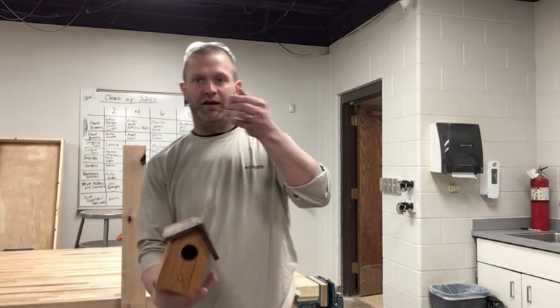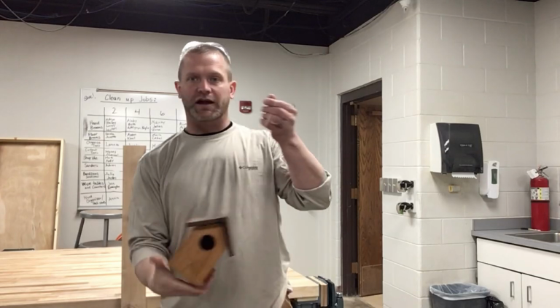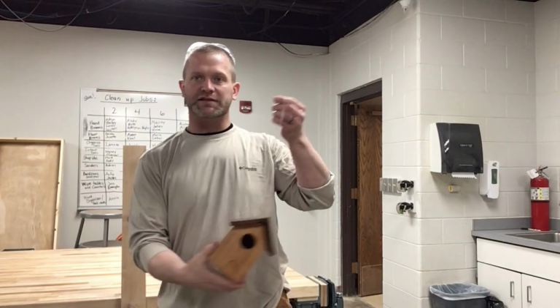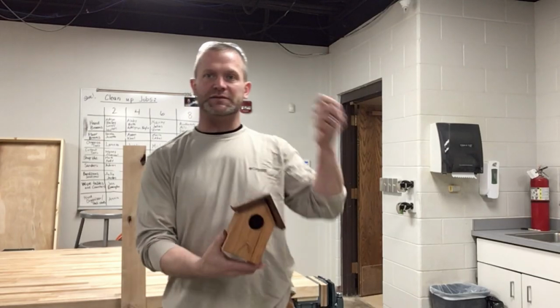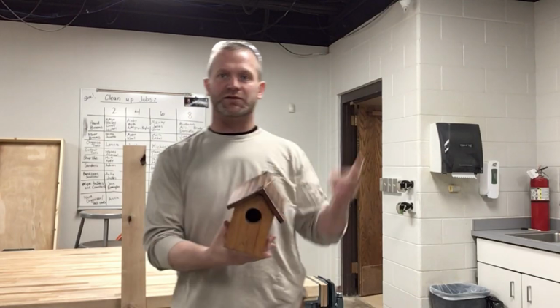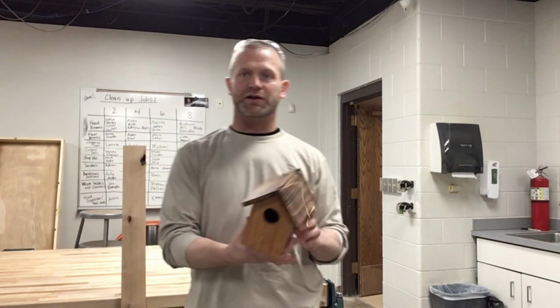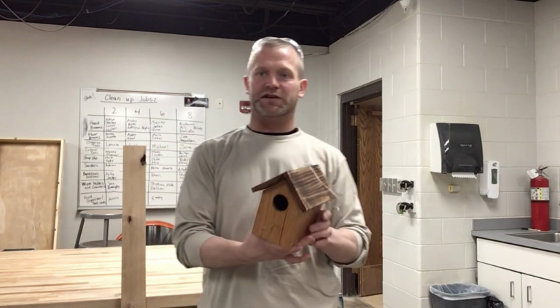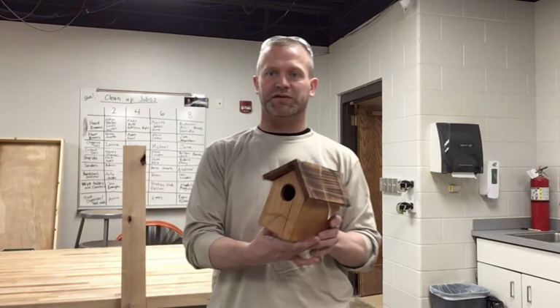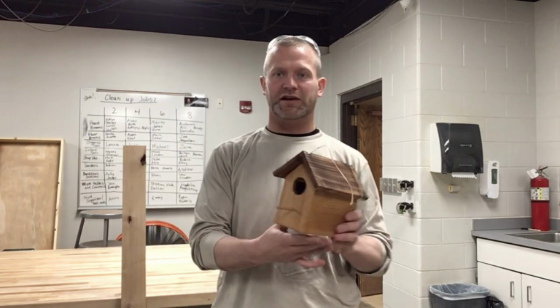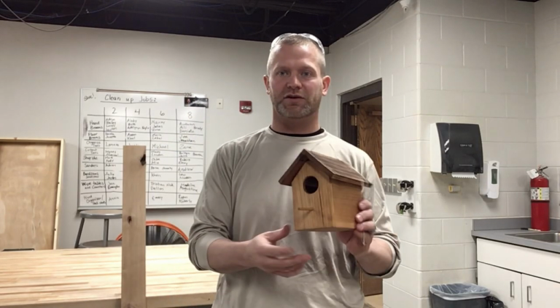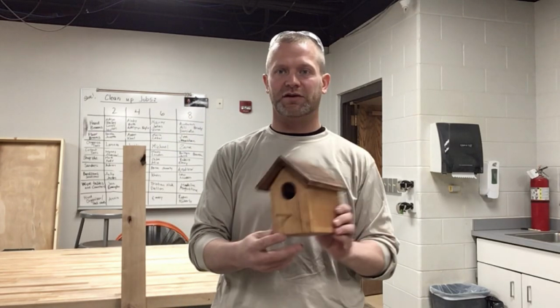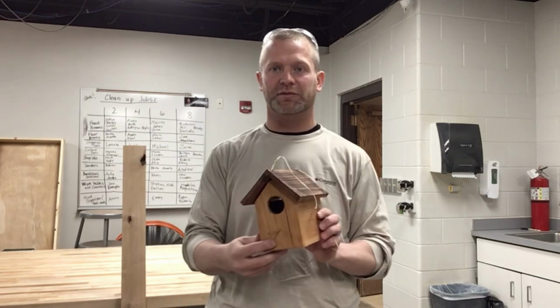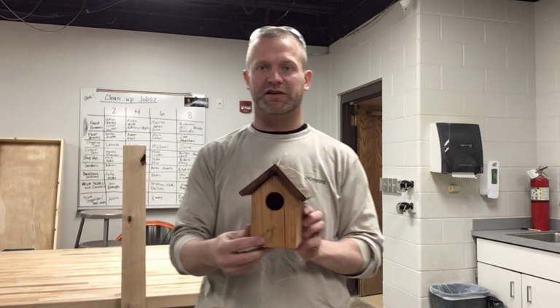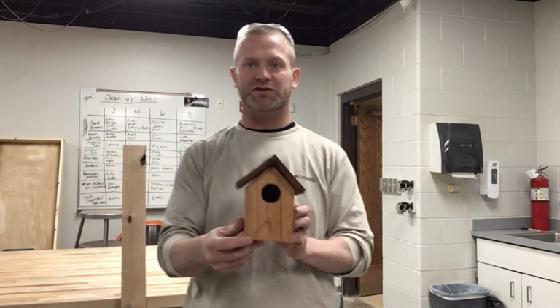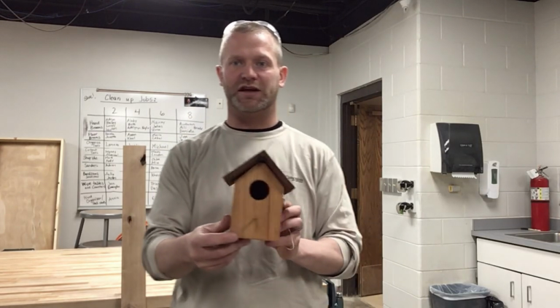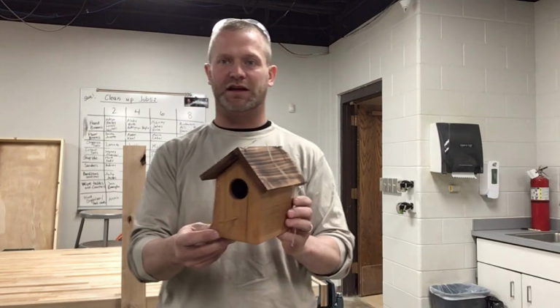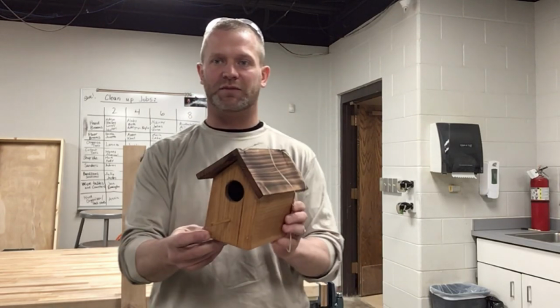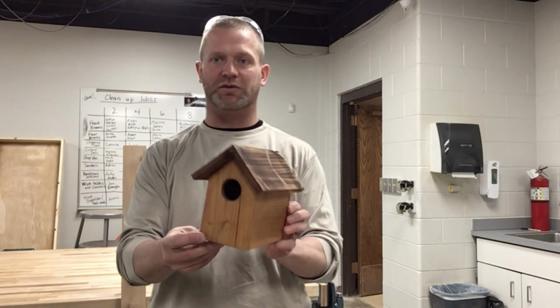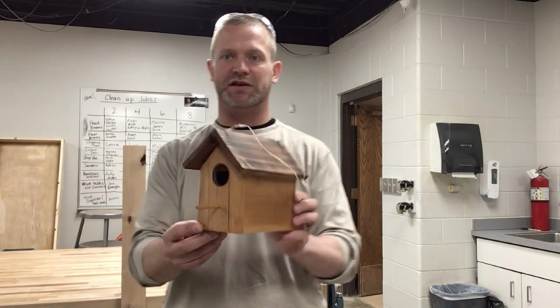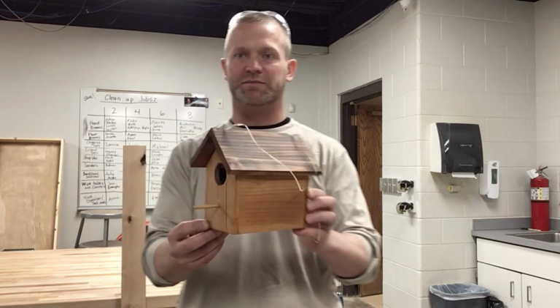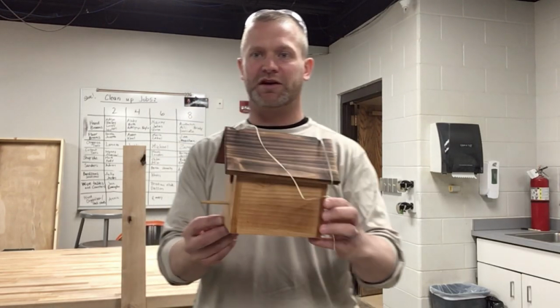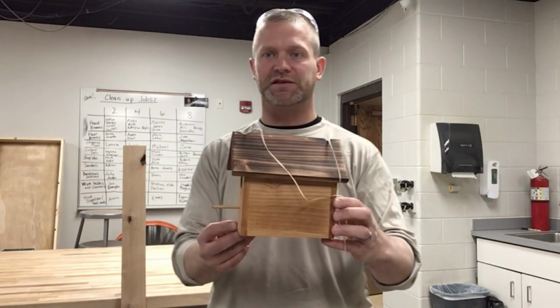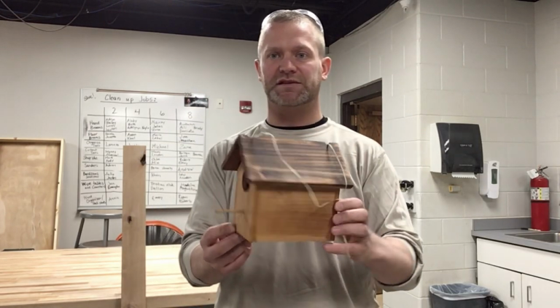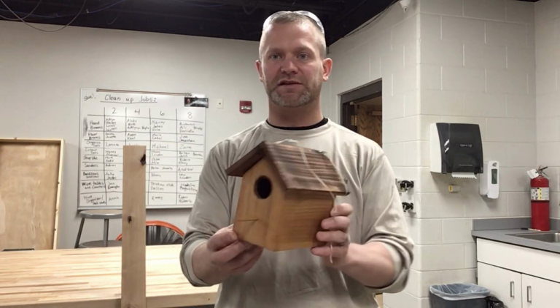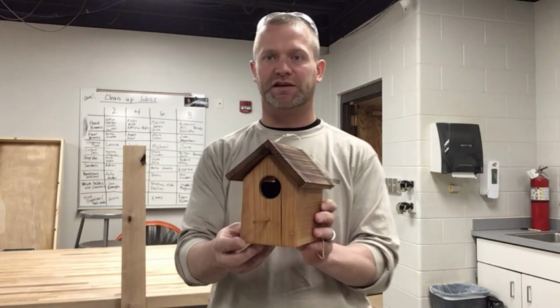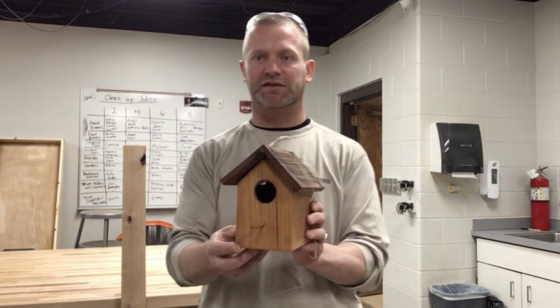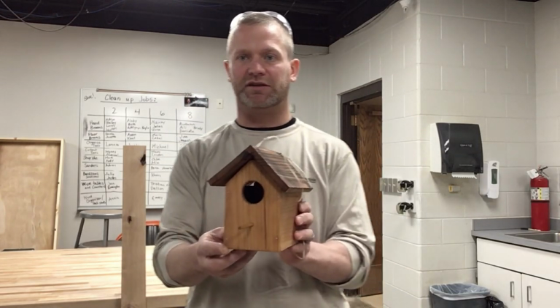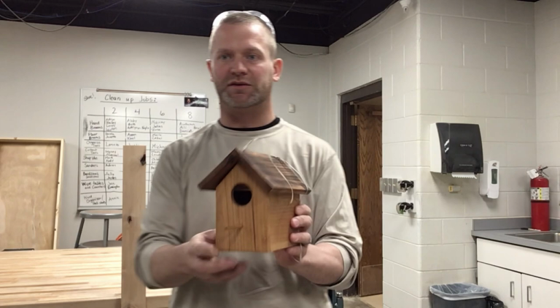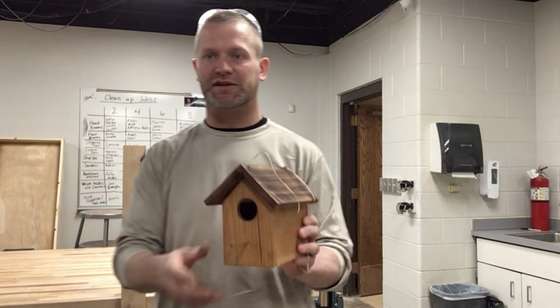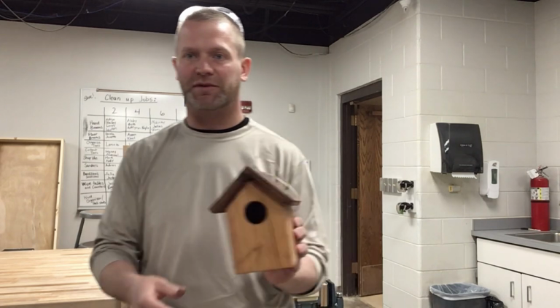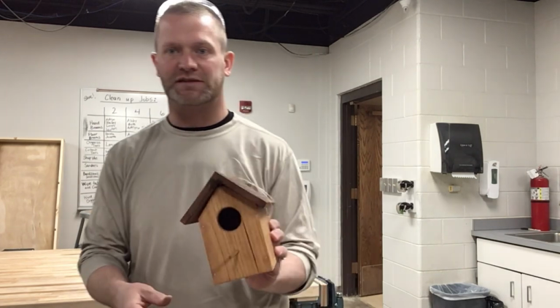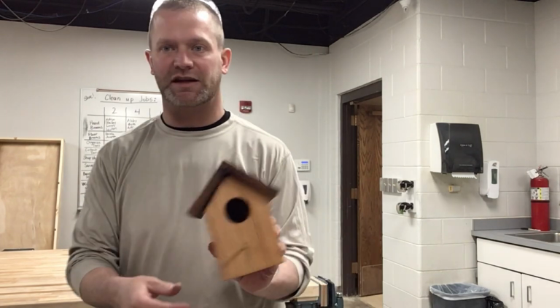Hey guys, this is Mr. Winters. In this video, I'm going to teach you how to make one of these birdhouses. I'll take you through it step by step.